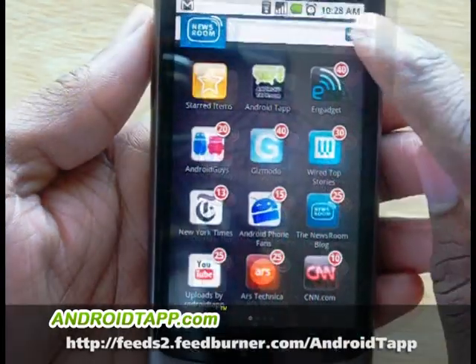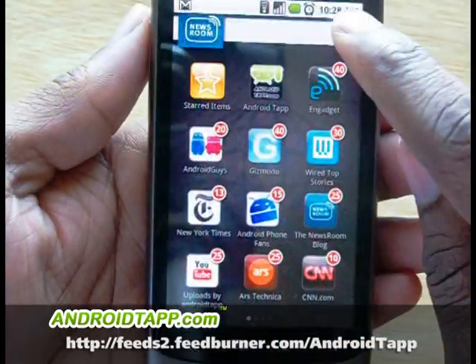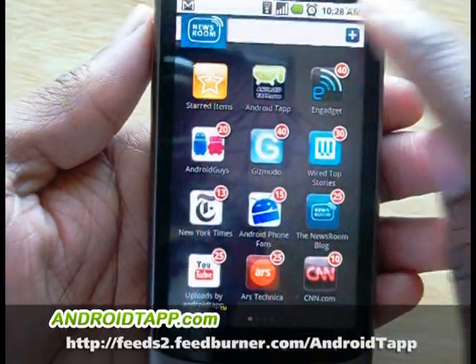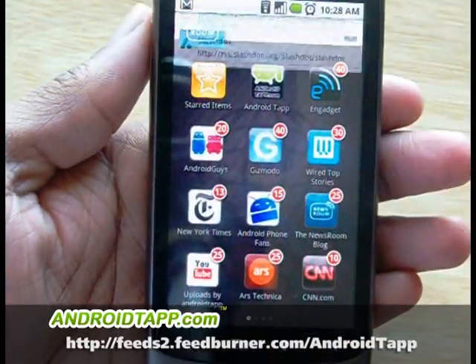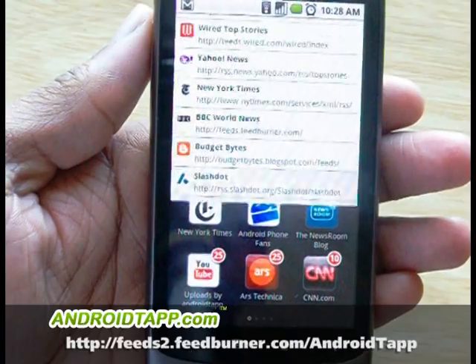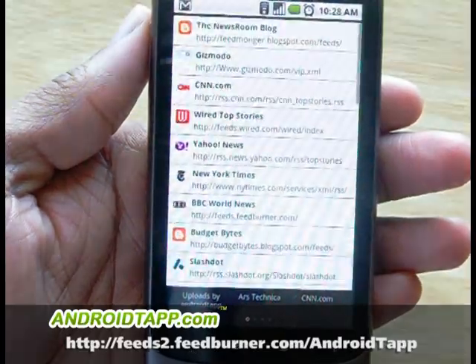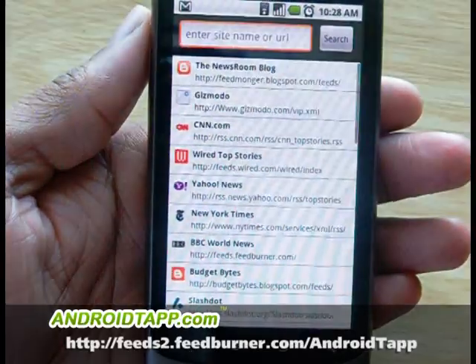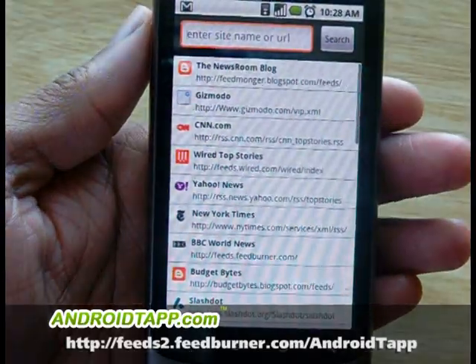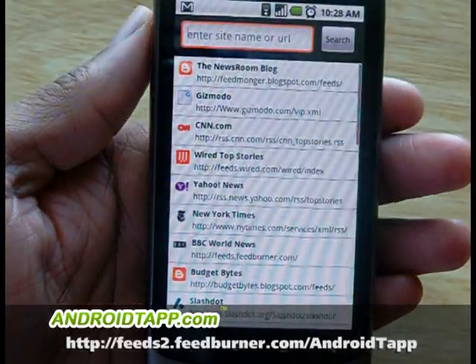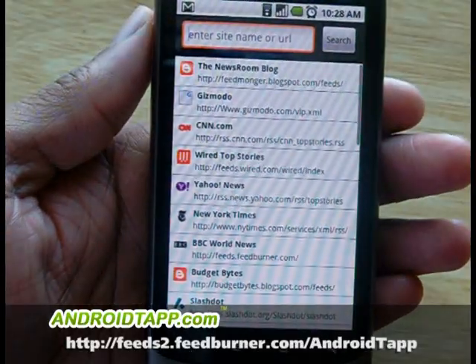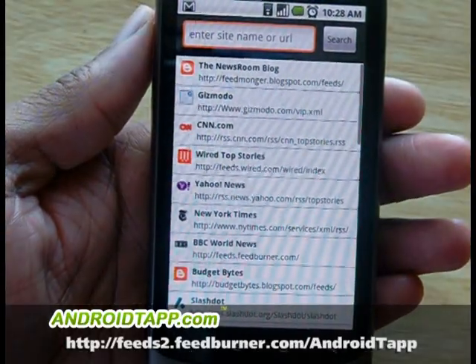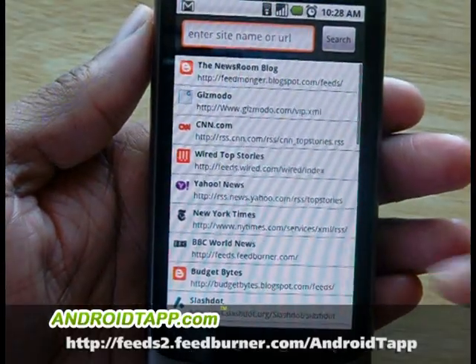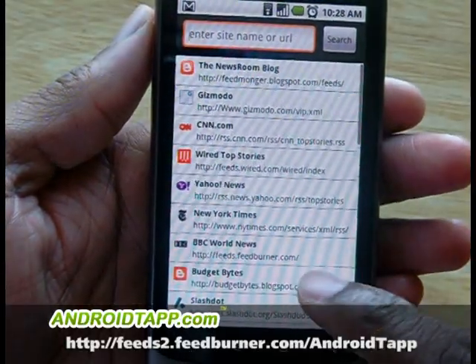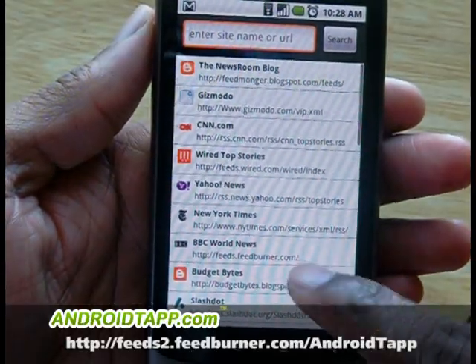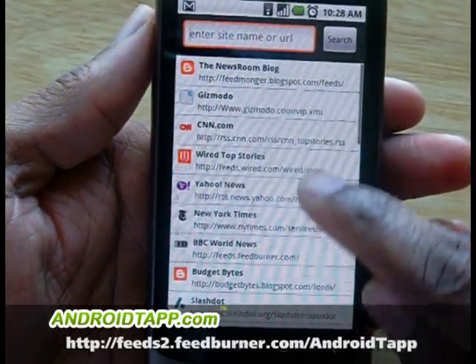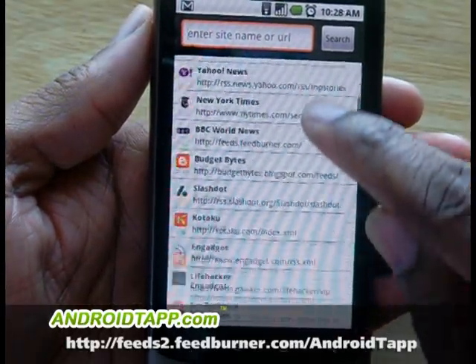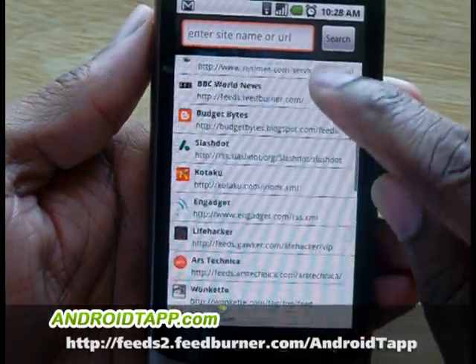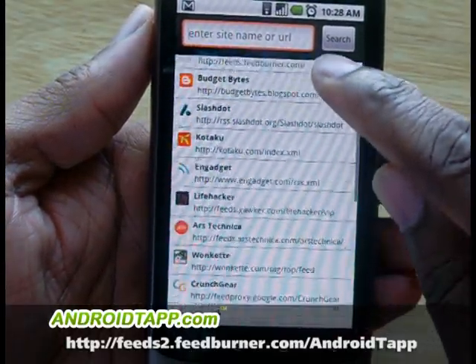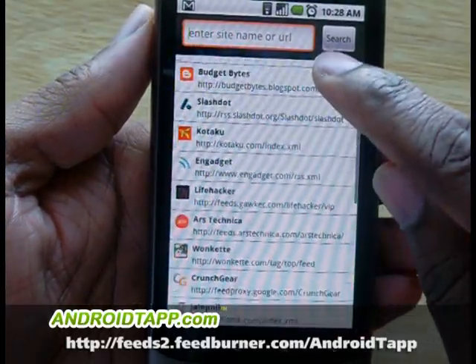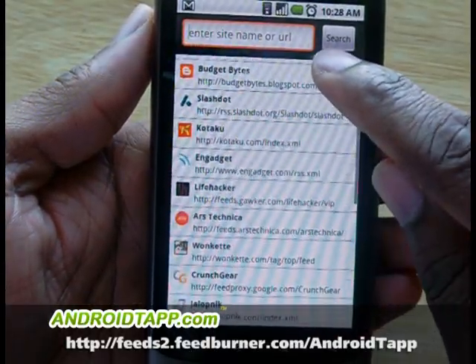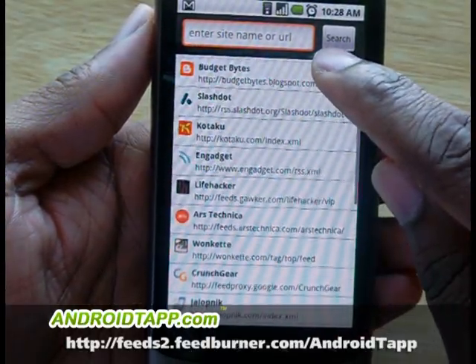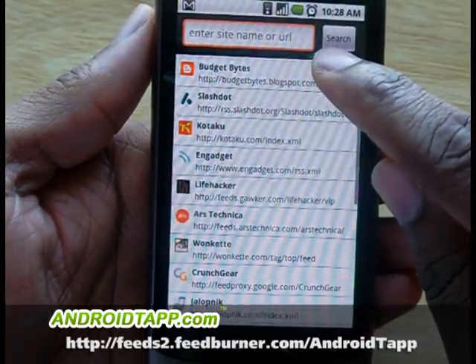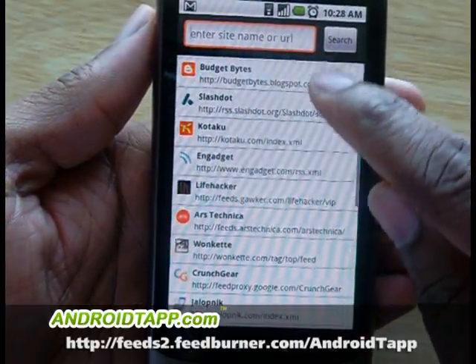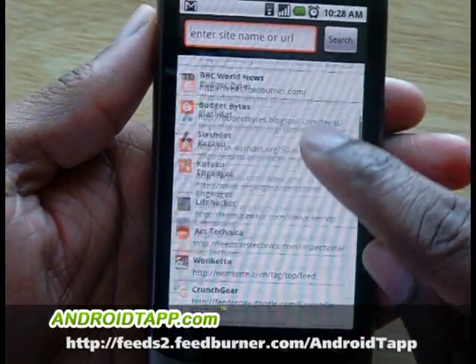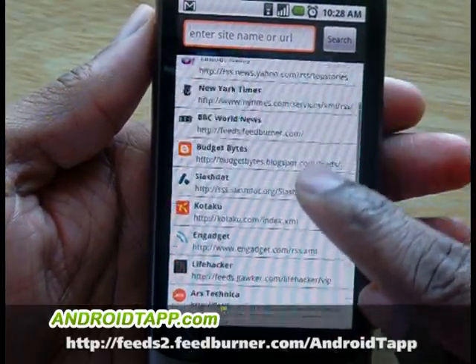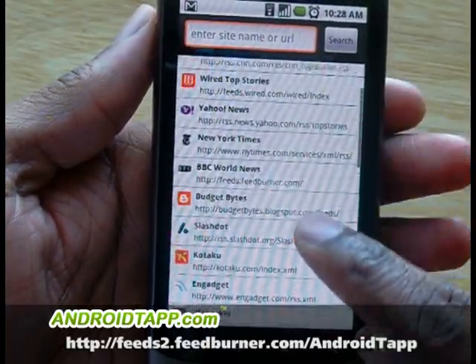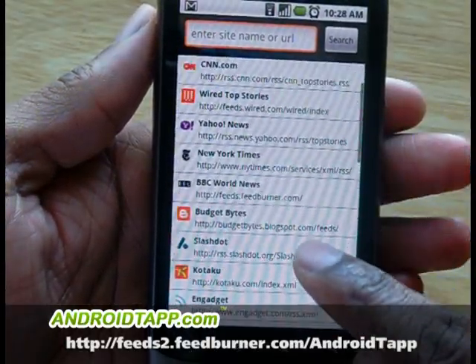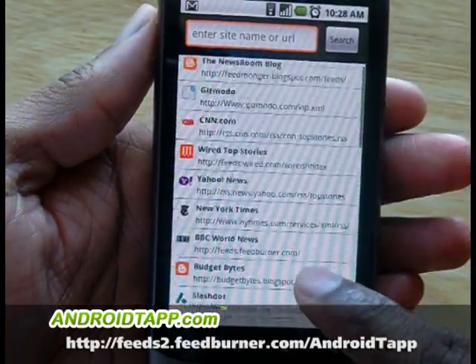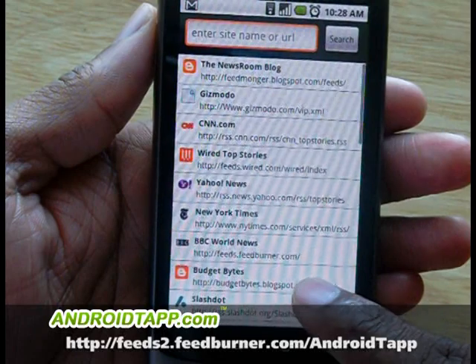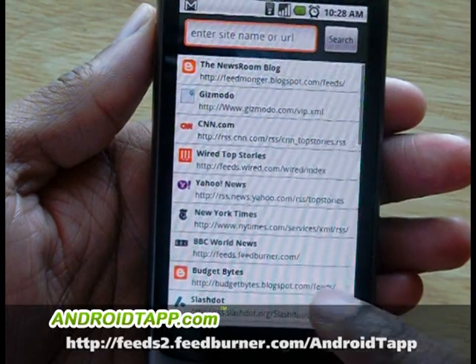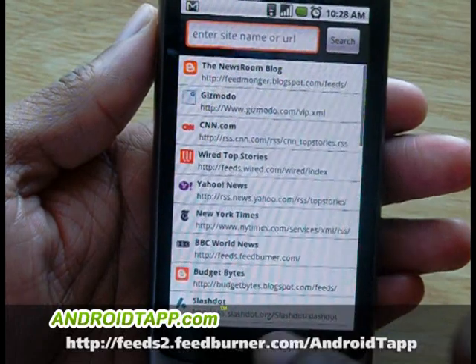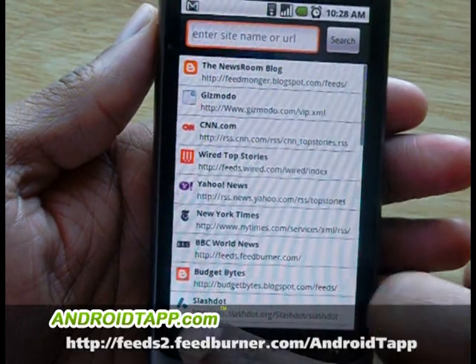We highly recommend this app, and when you do, be sure to go and subscribe to AndroidTap.com, our RSS feed.